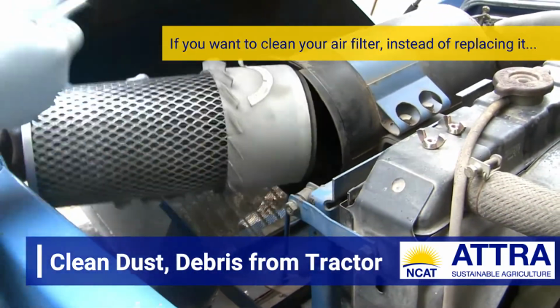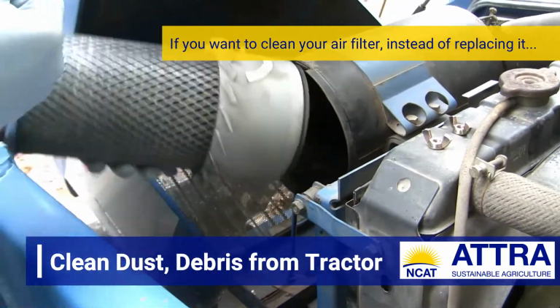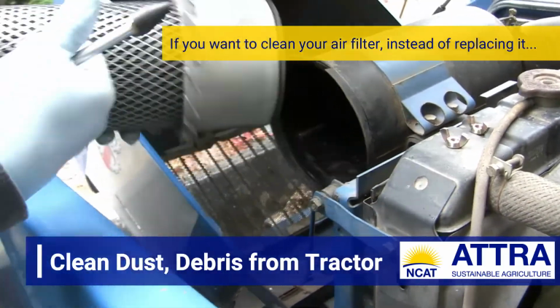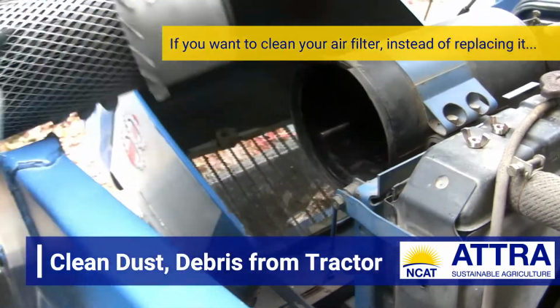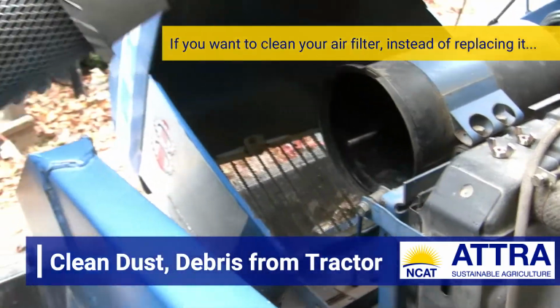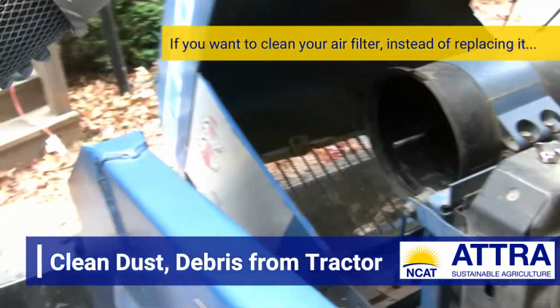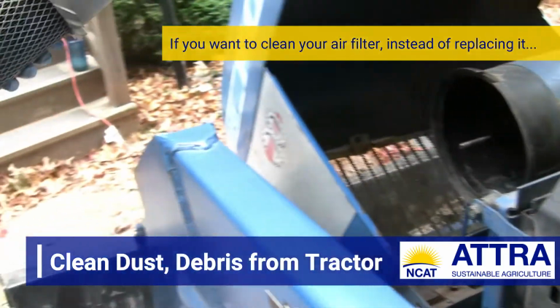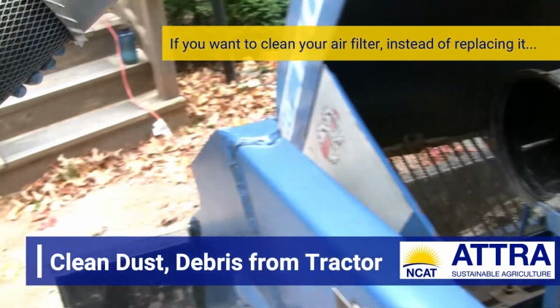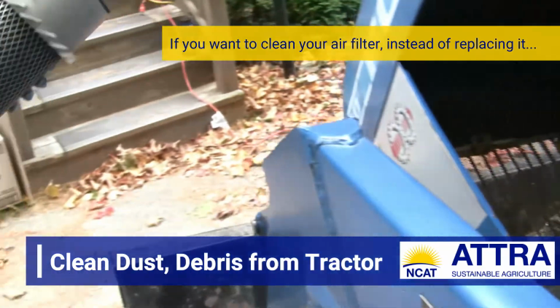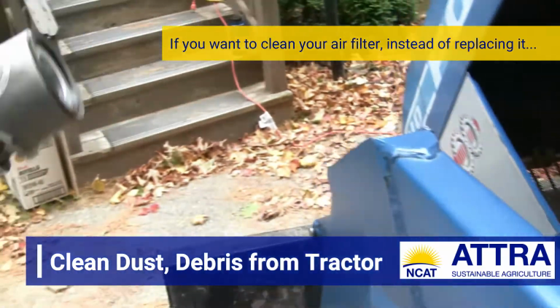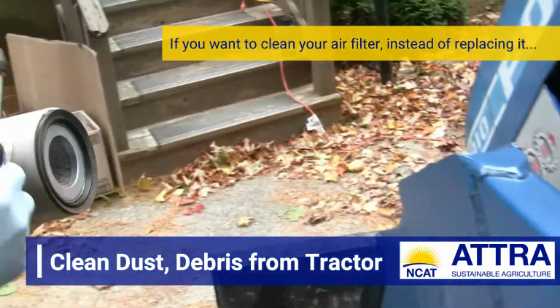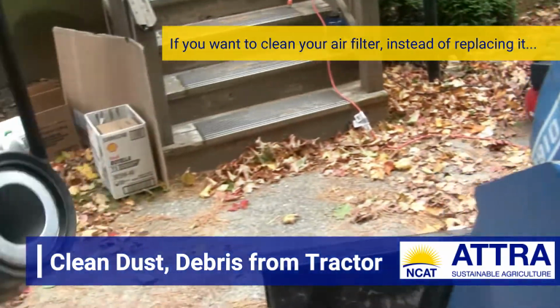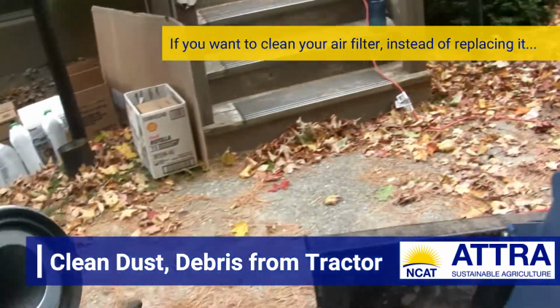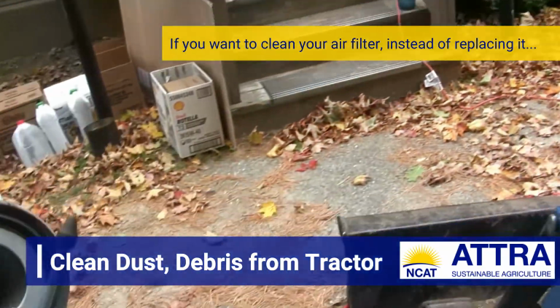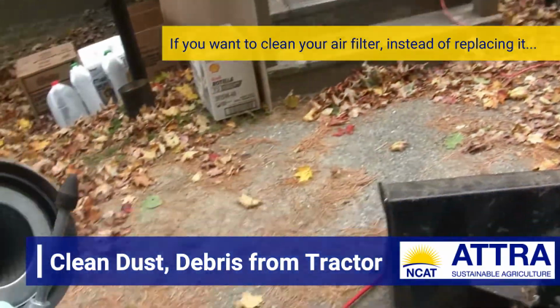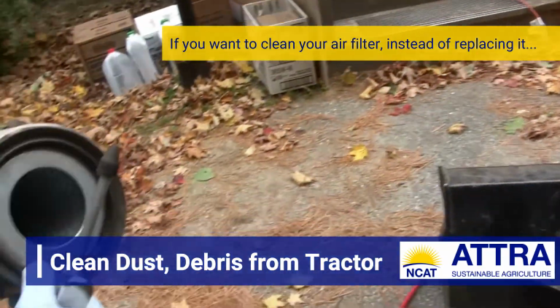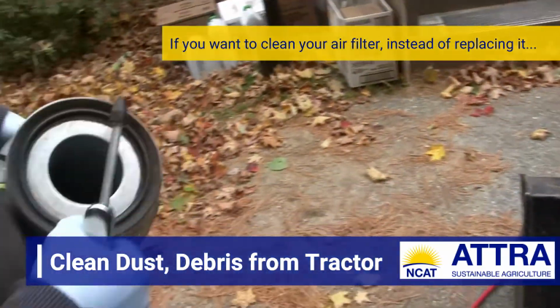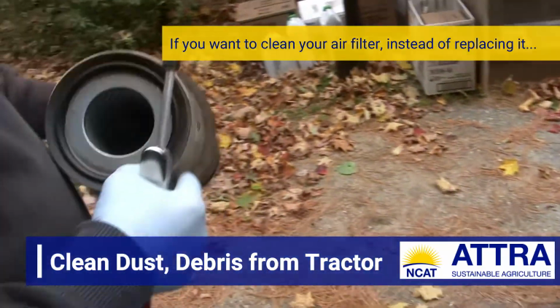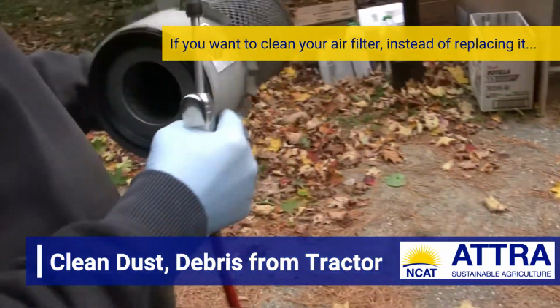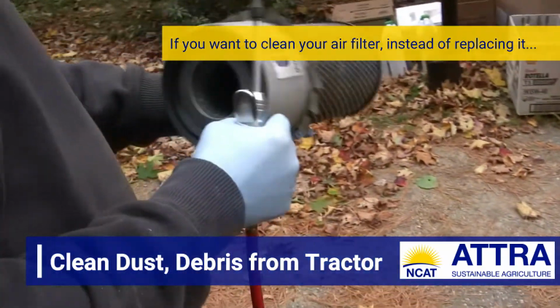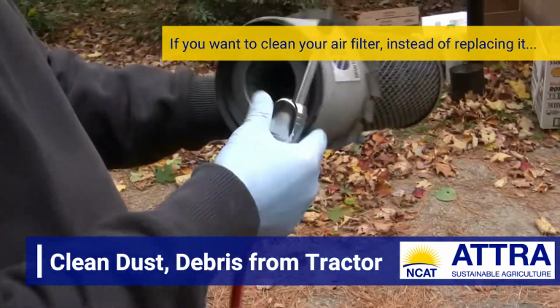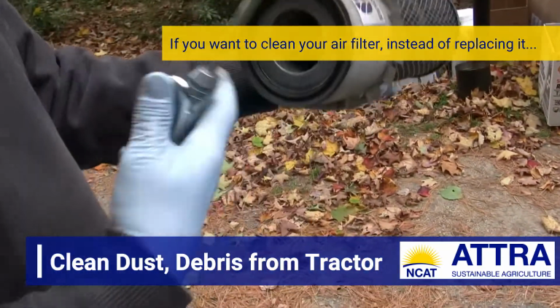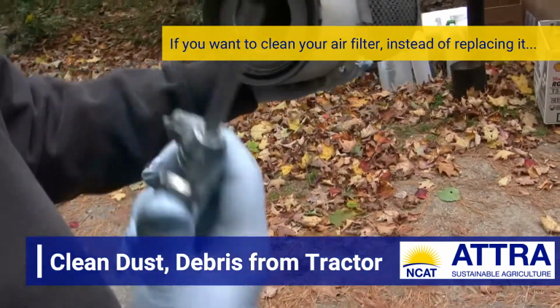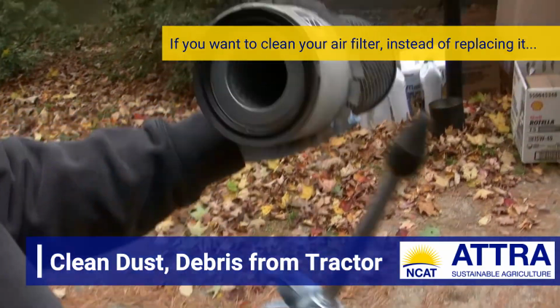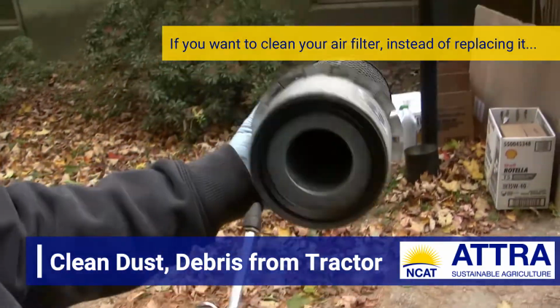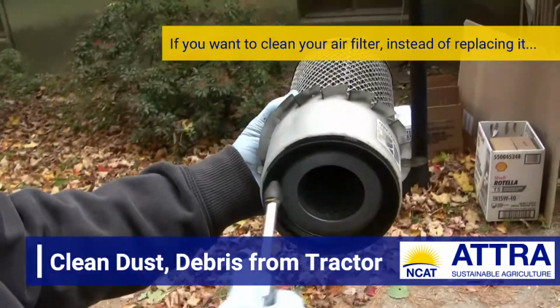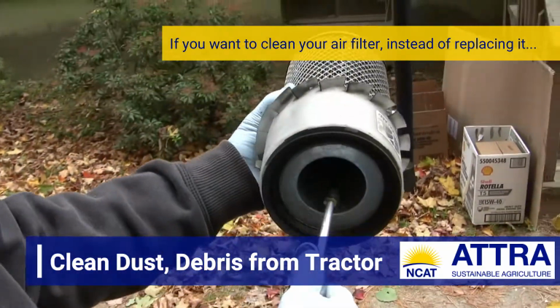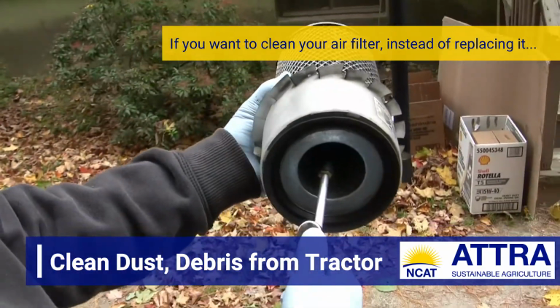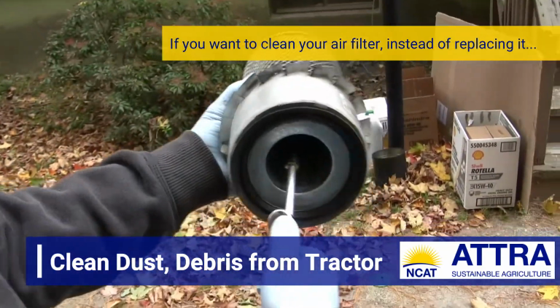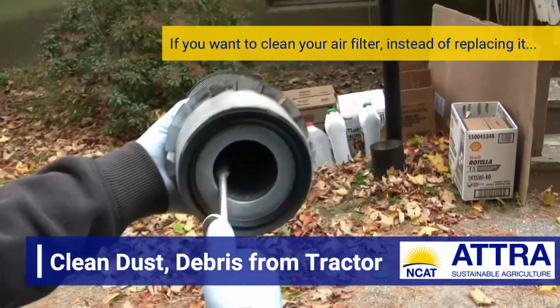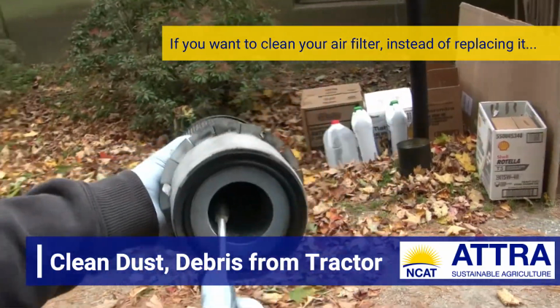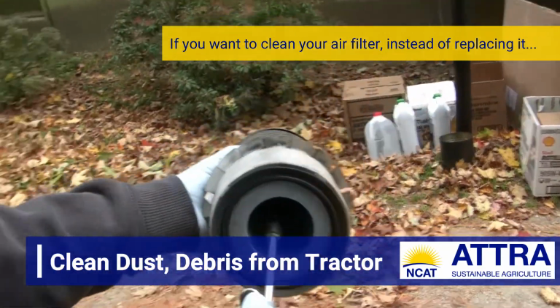When cleaning the air filter with the blowgun, what you want to do is blow from the inside out.